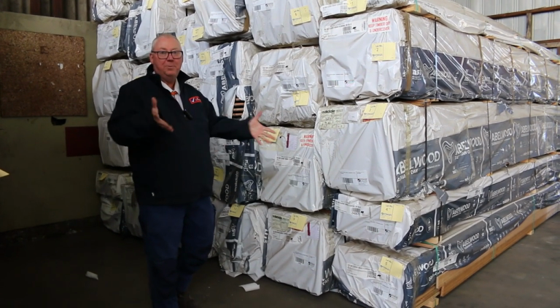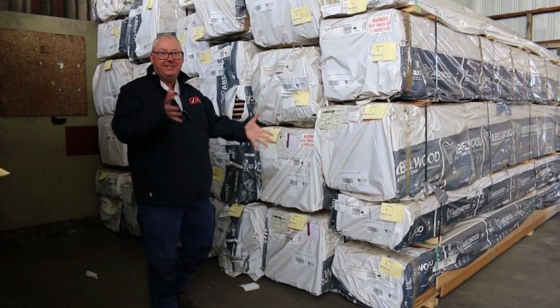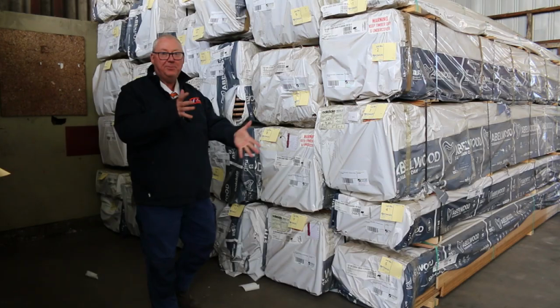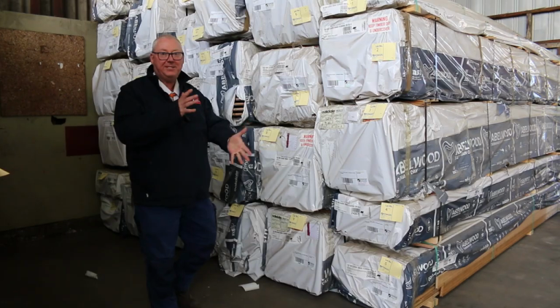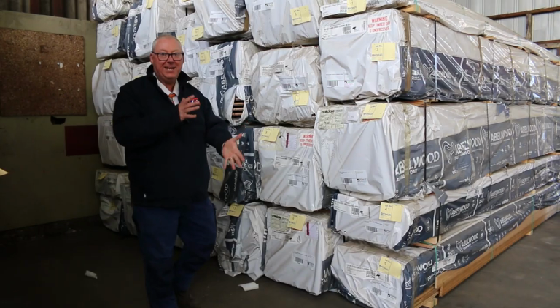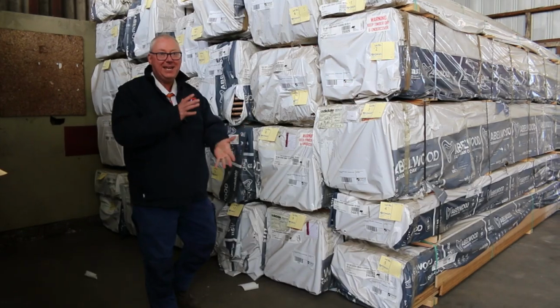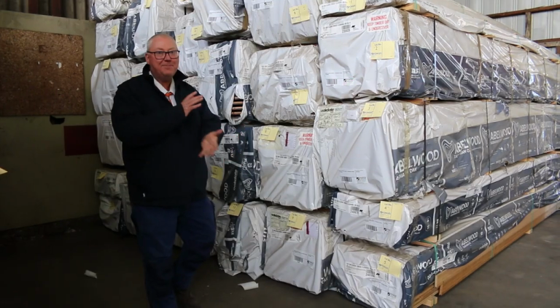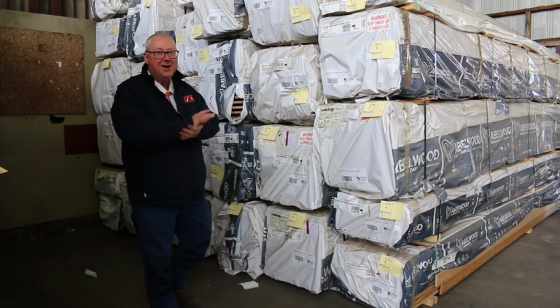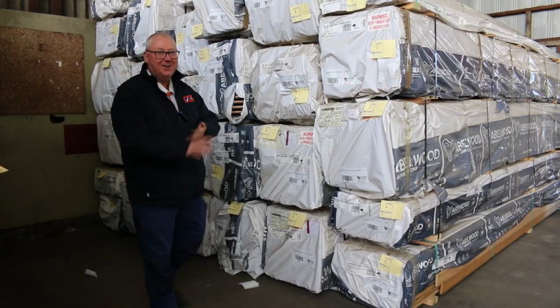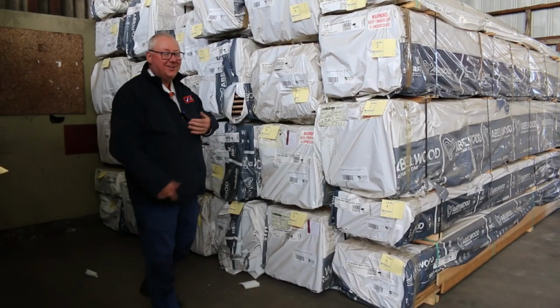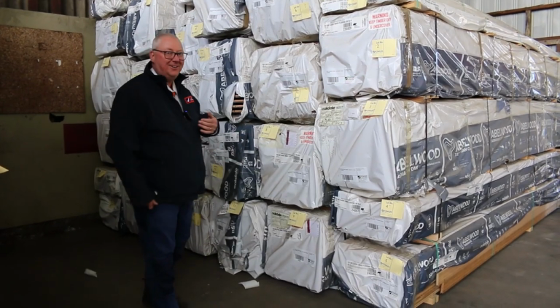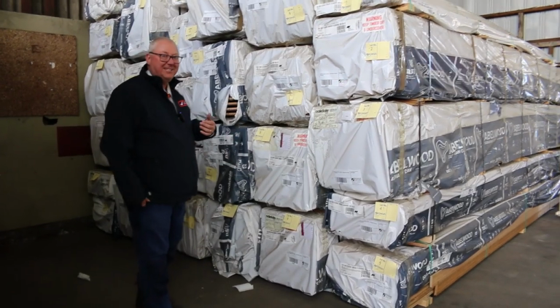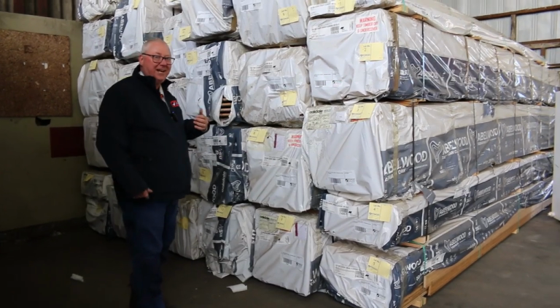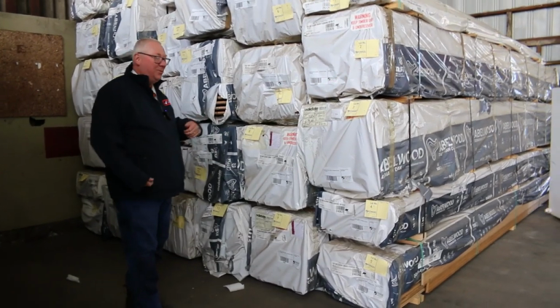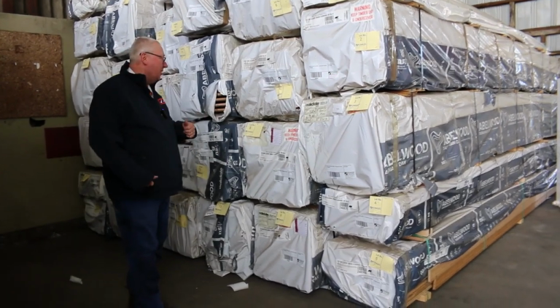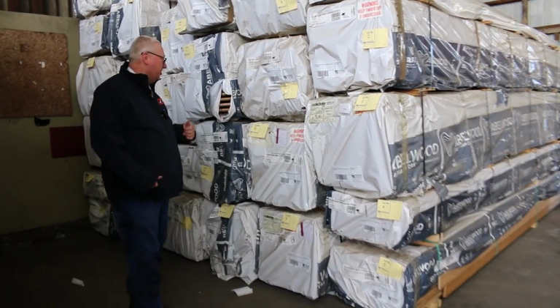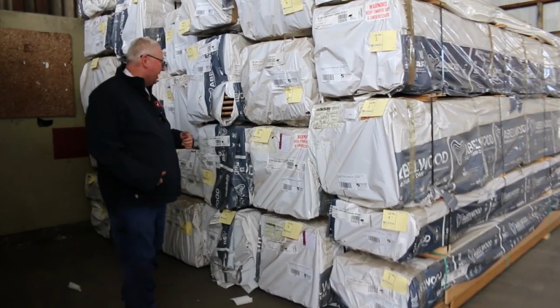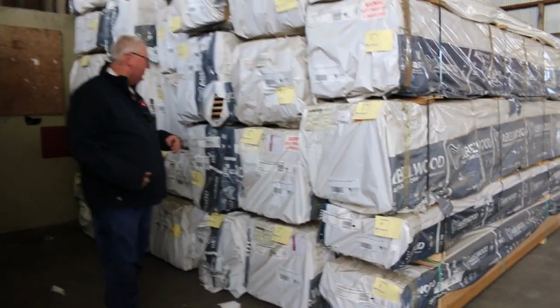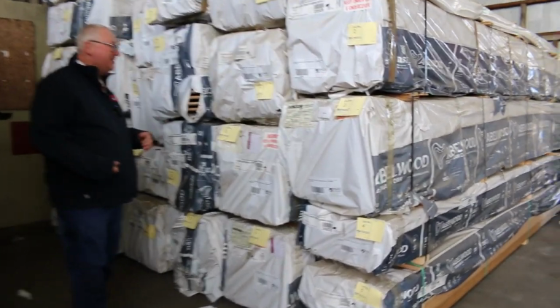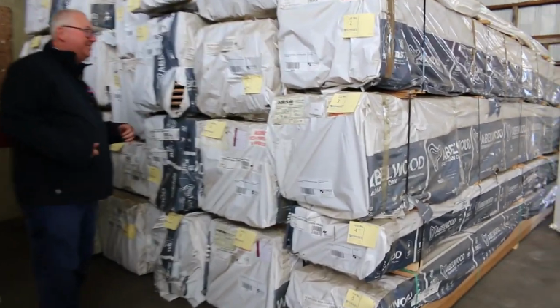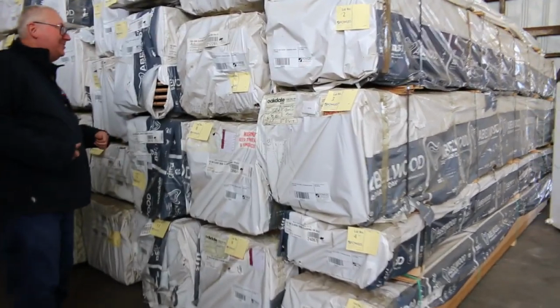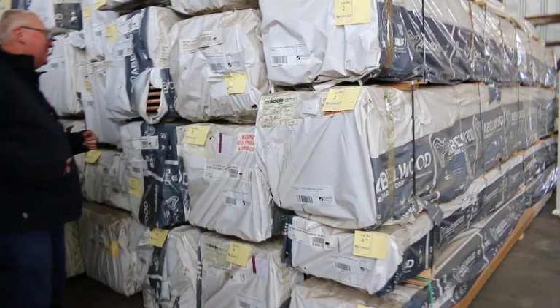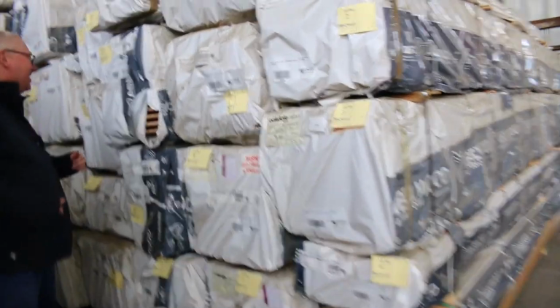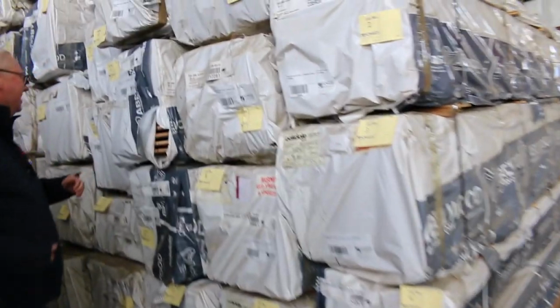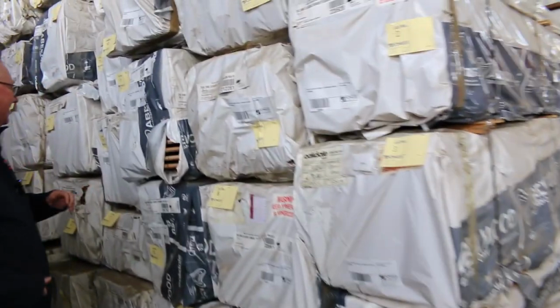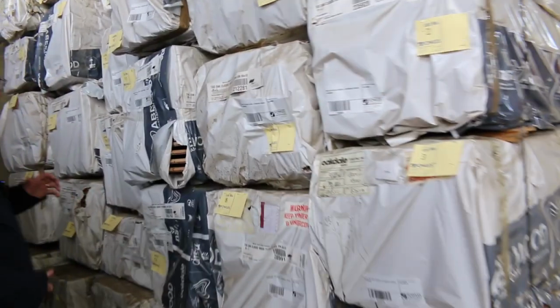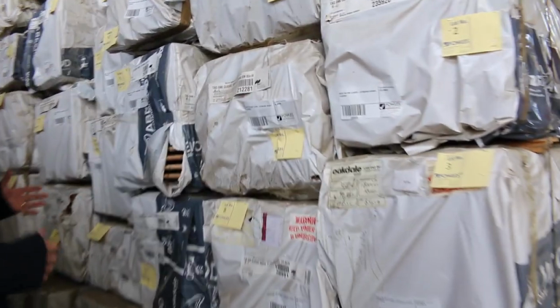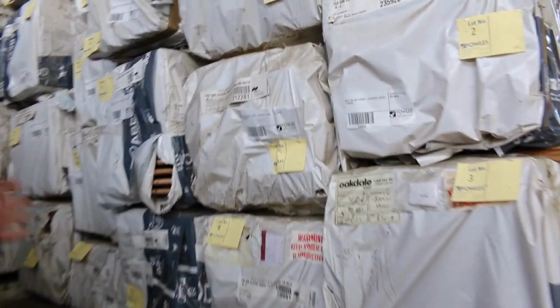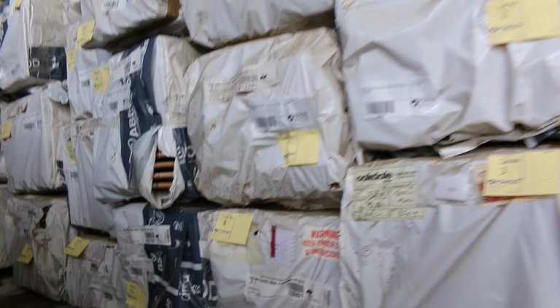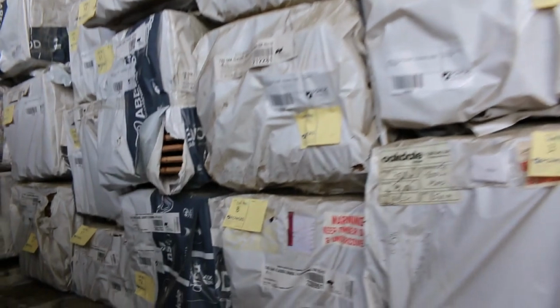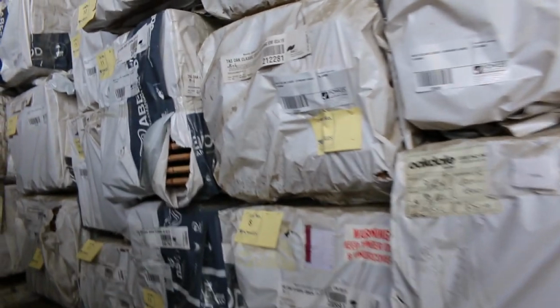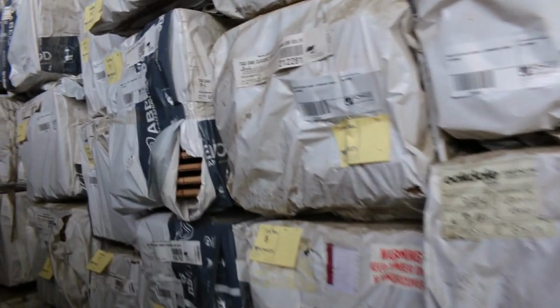All bids in by 10am. Alright guys, let's go for a walk and check out what we've got this week. Starting over here.